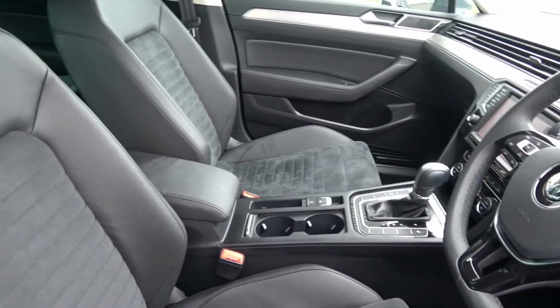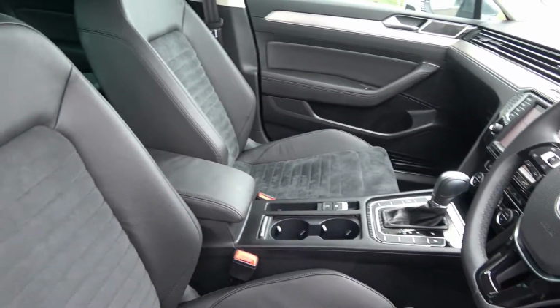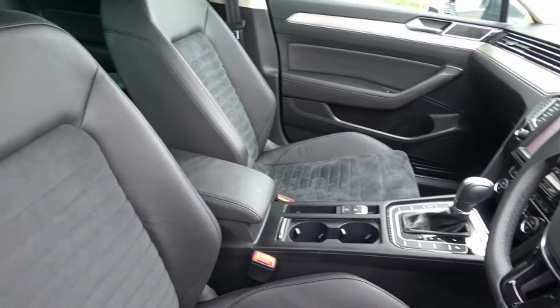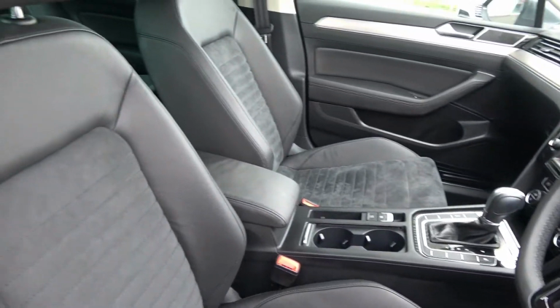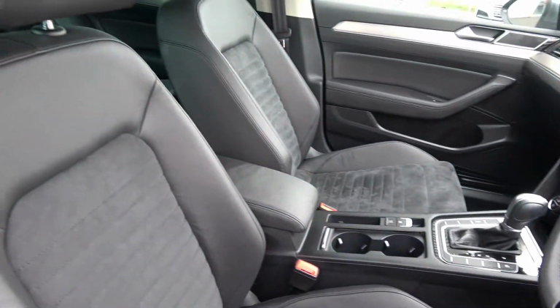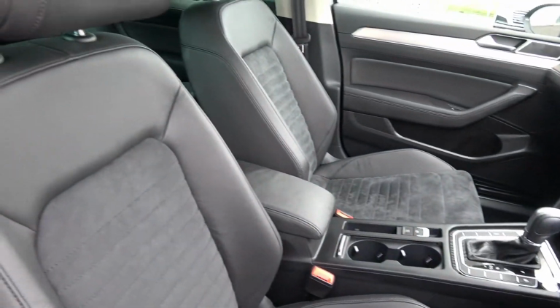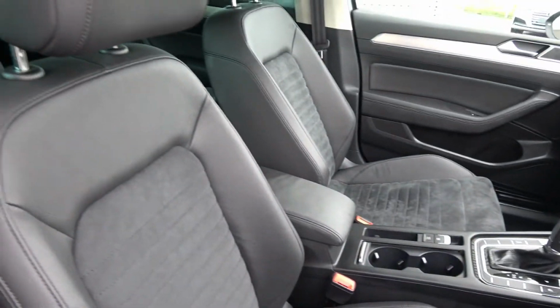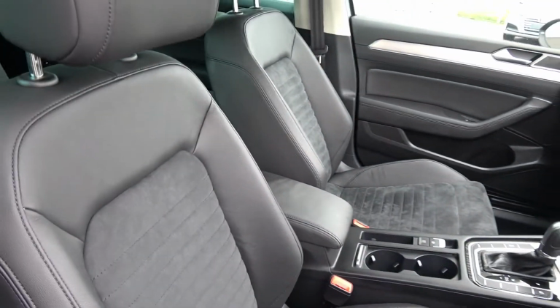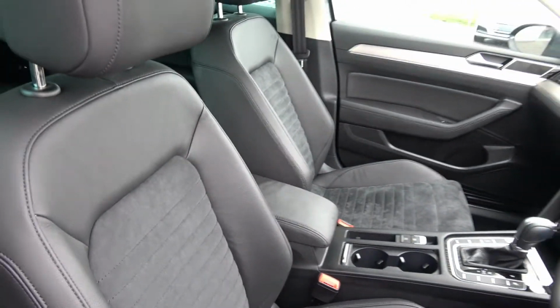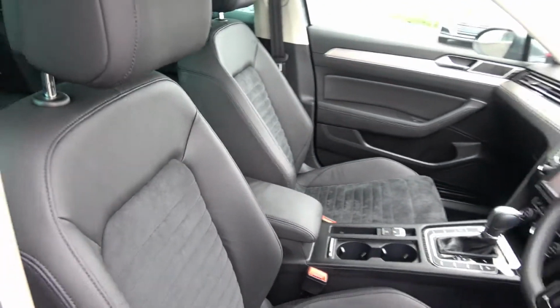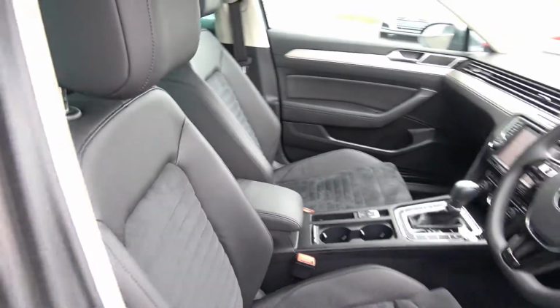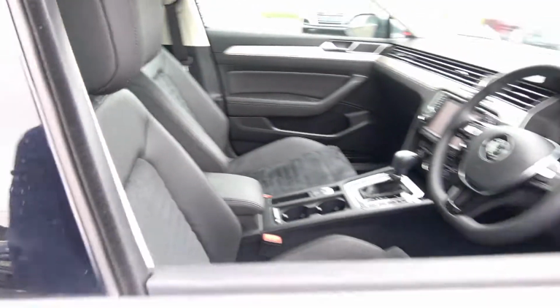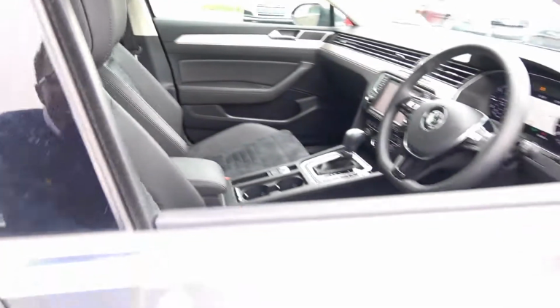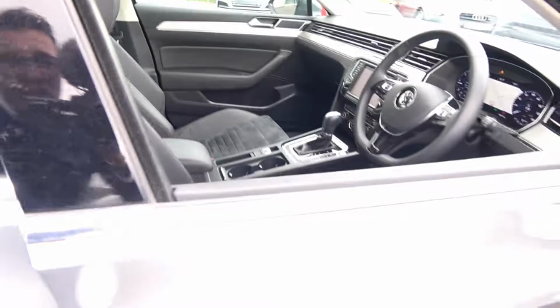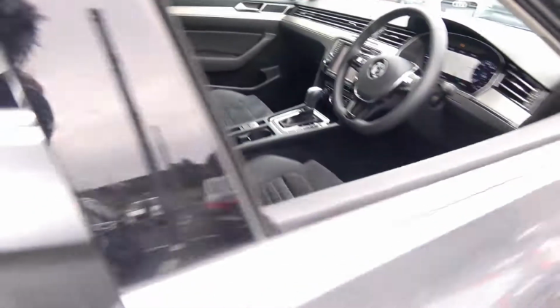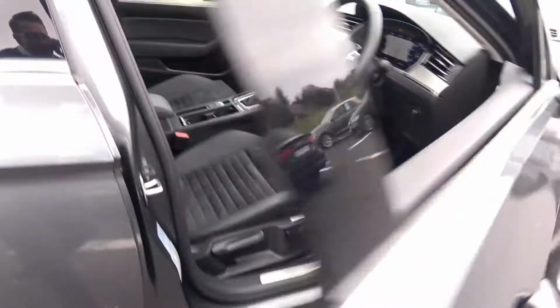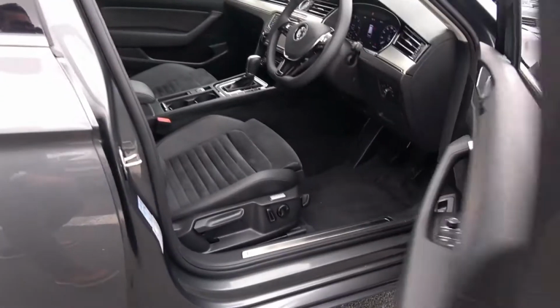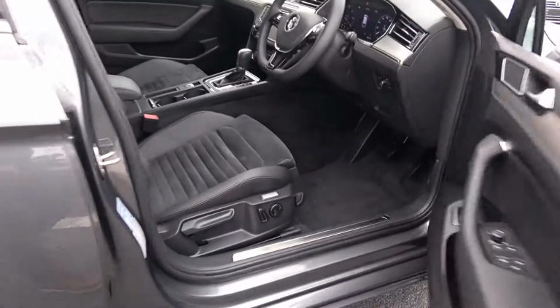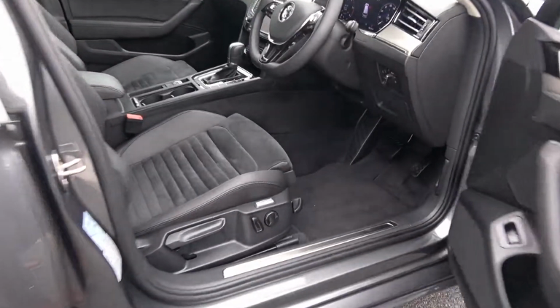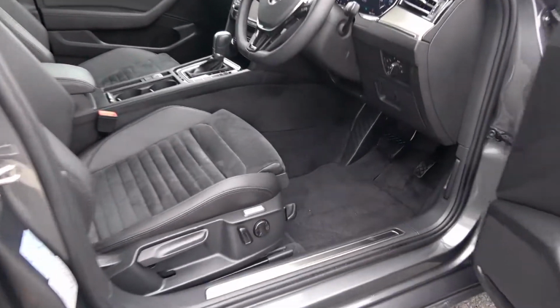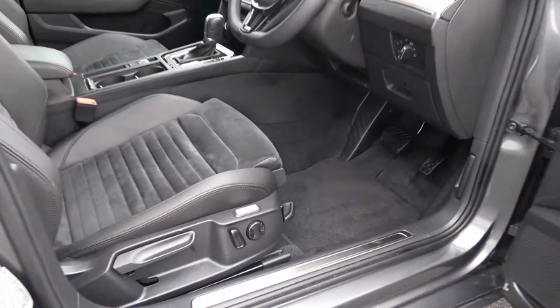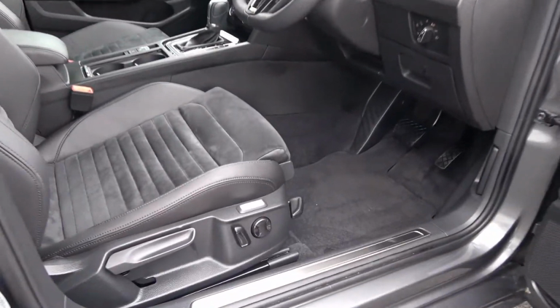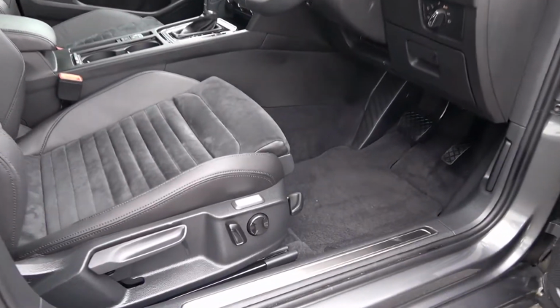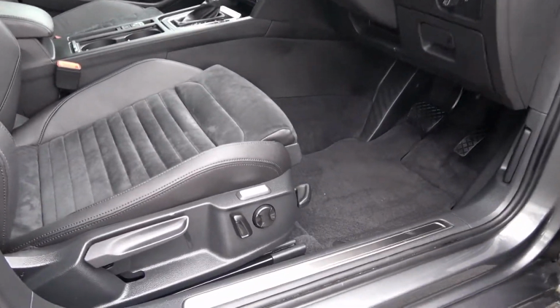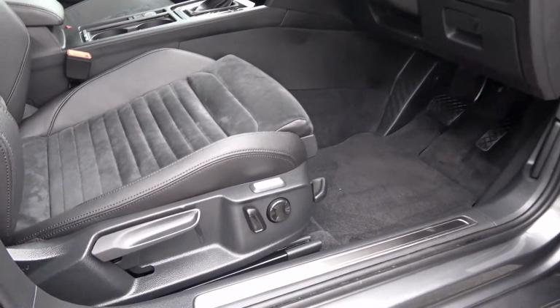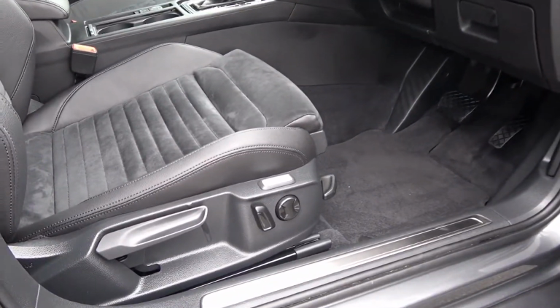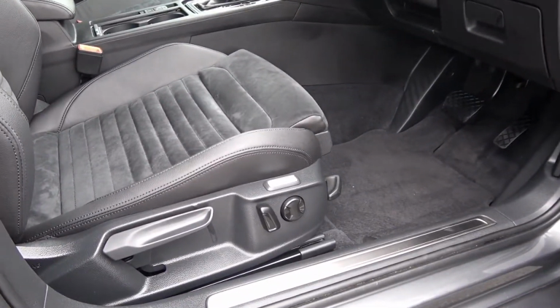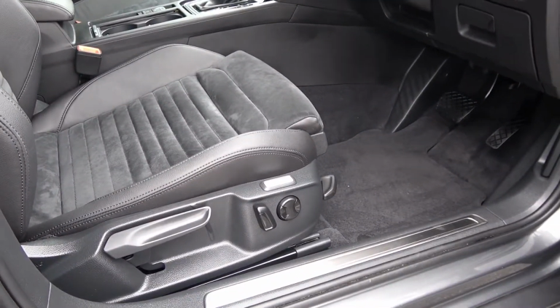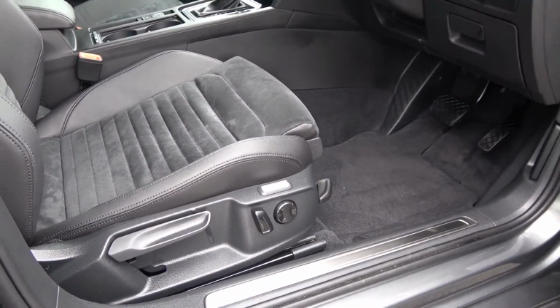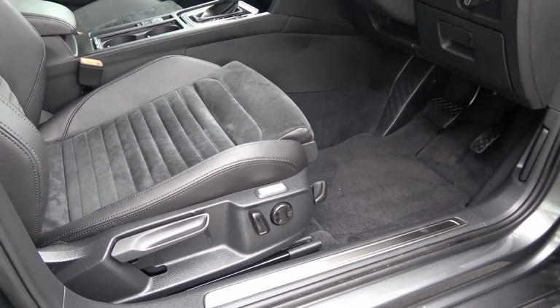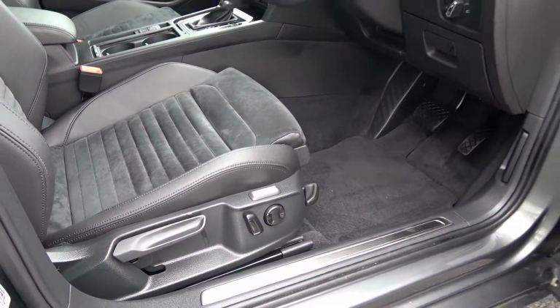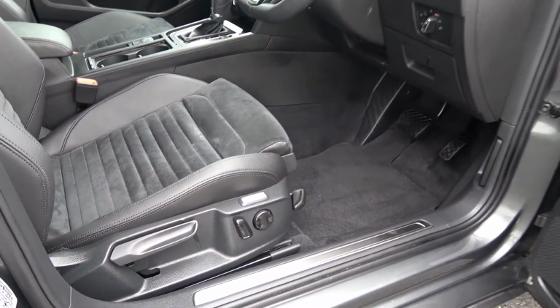The vehicle is absolutely loaded with spec. The driver's seat is electrically adjusted with lumbar support for additional comfort.